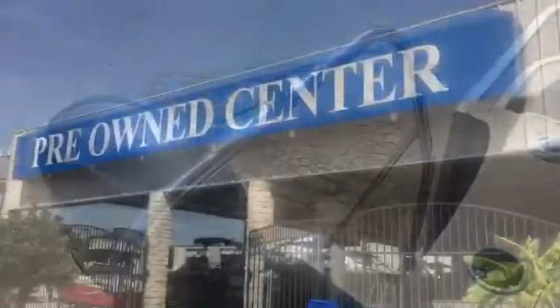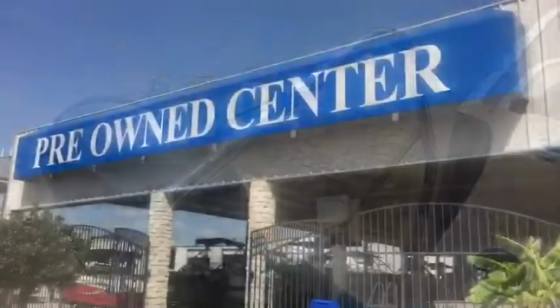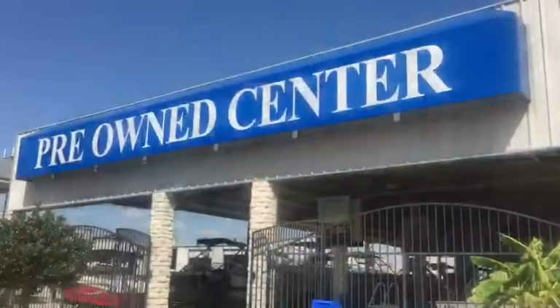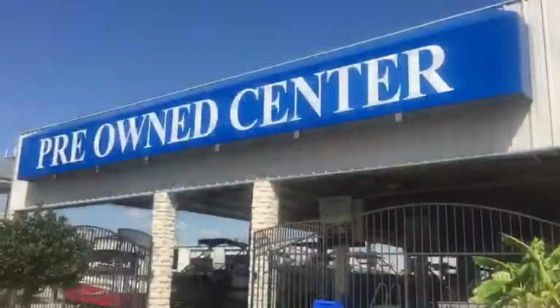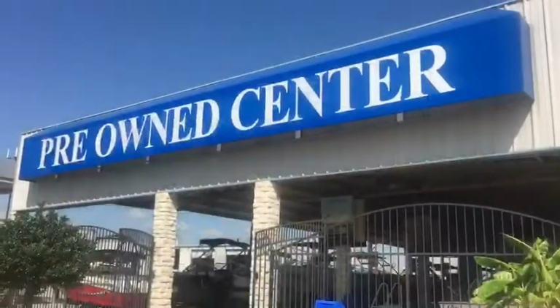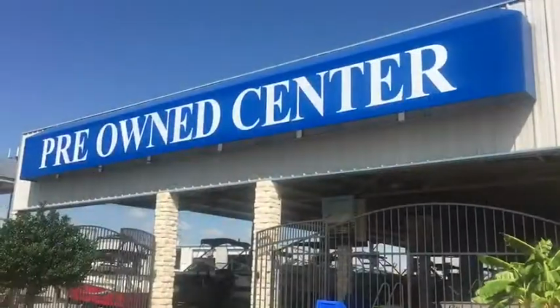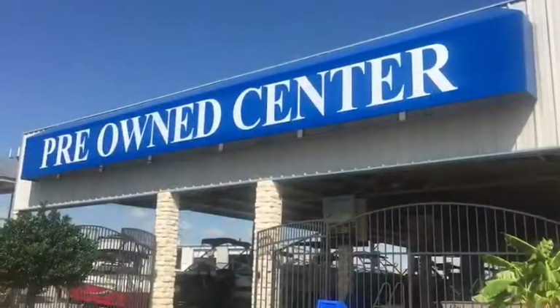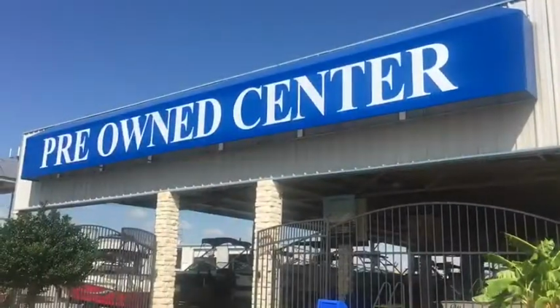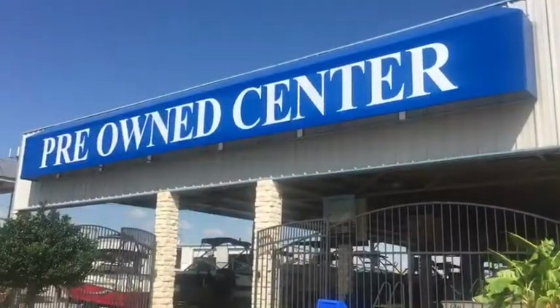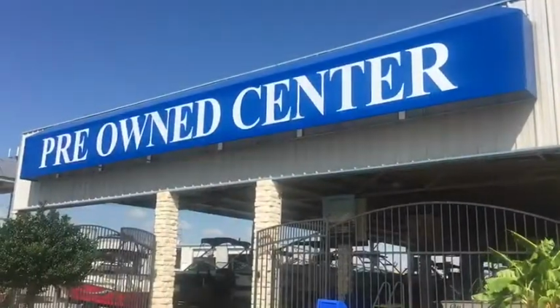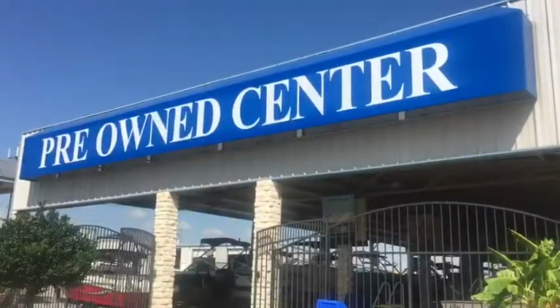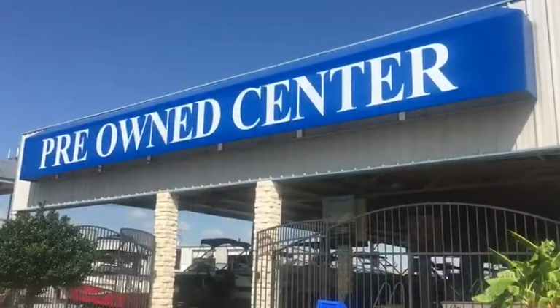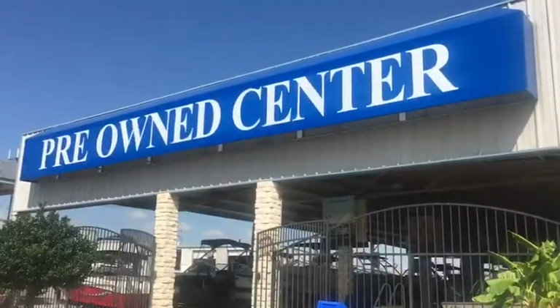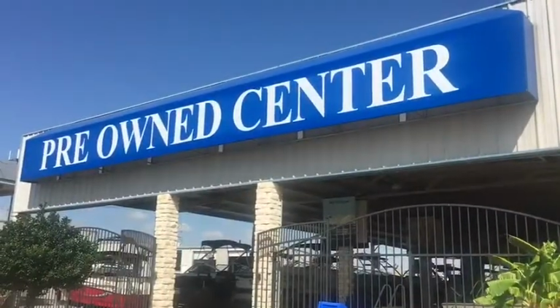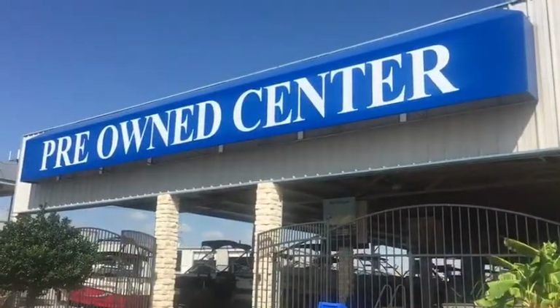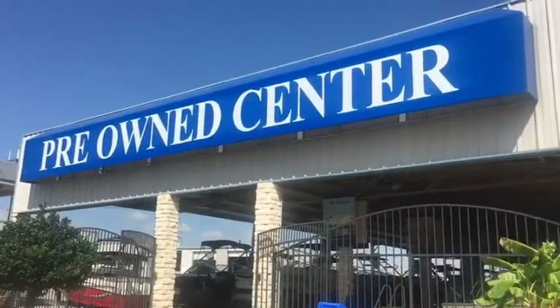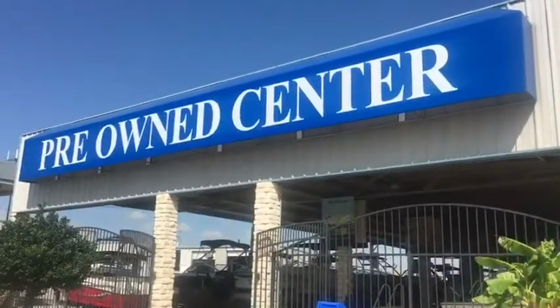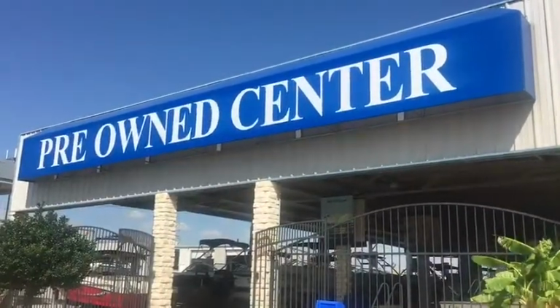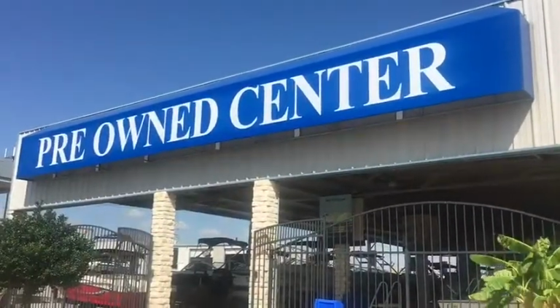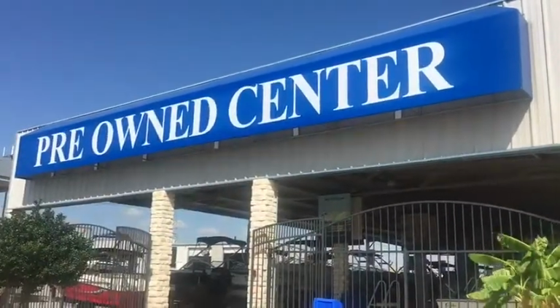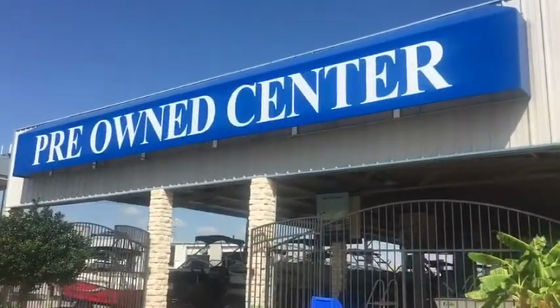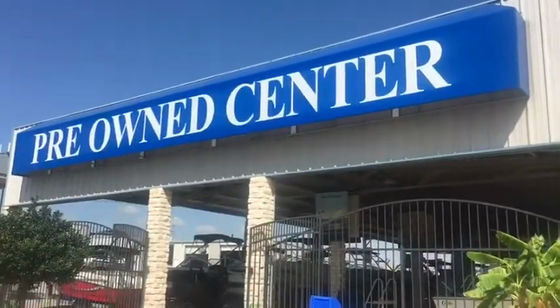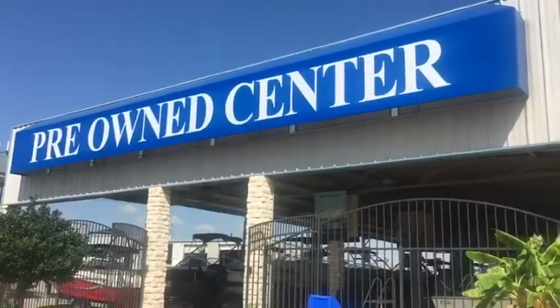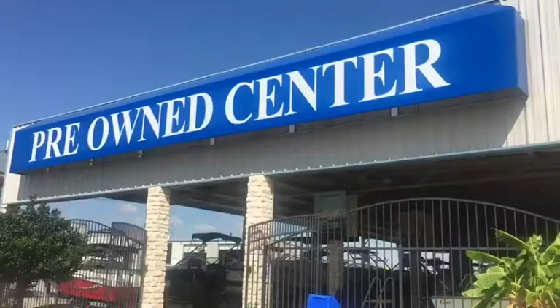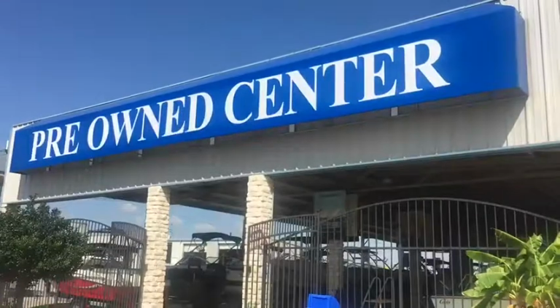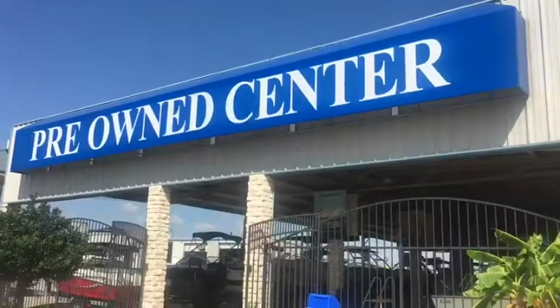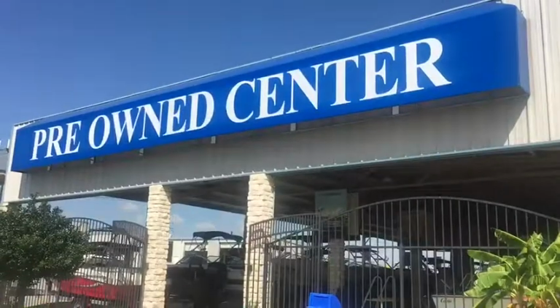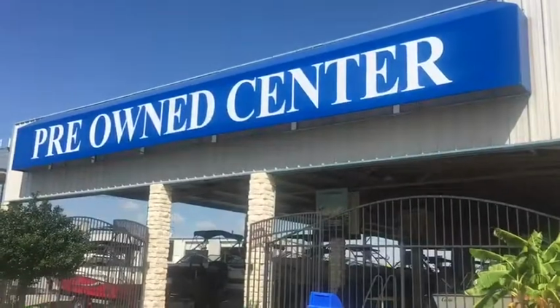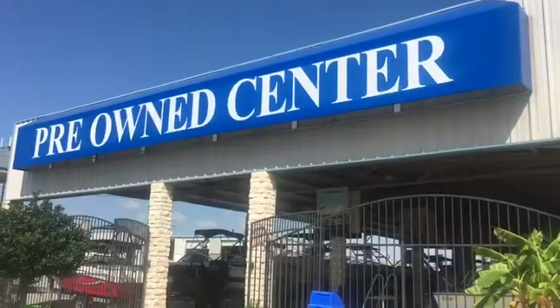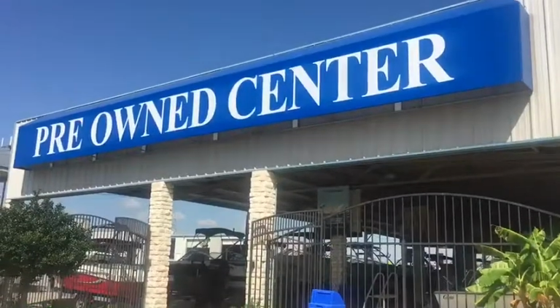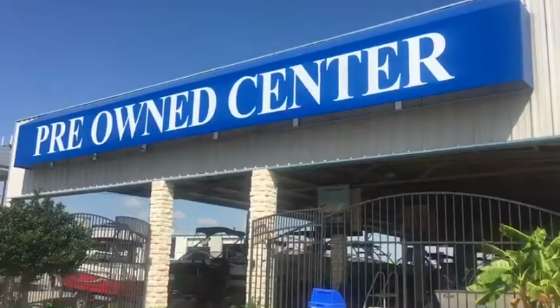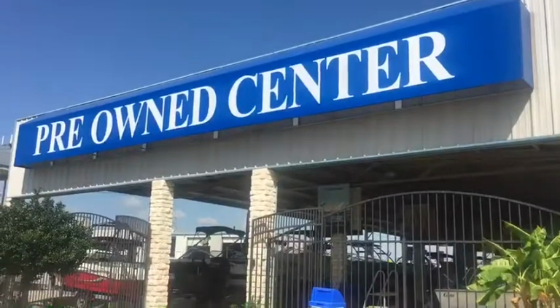Thank you guys for watching. Come check us out at the pre-owned center at Philville Boats in Lewisville.